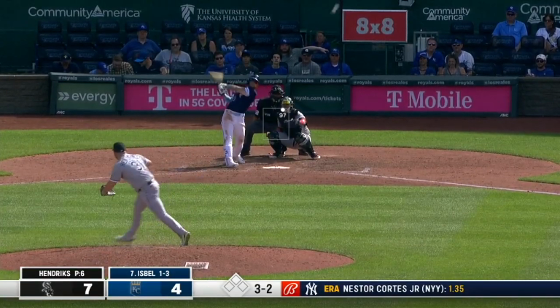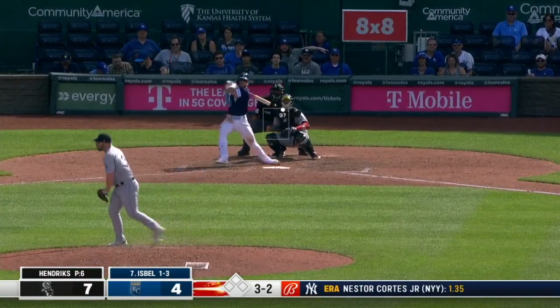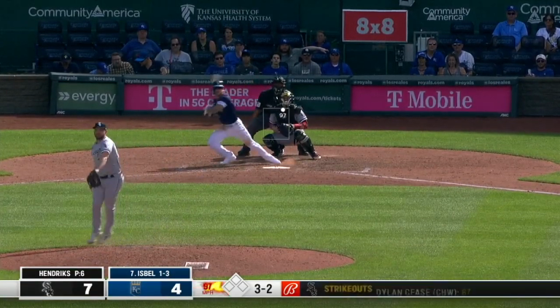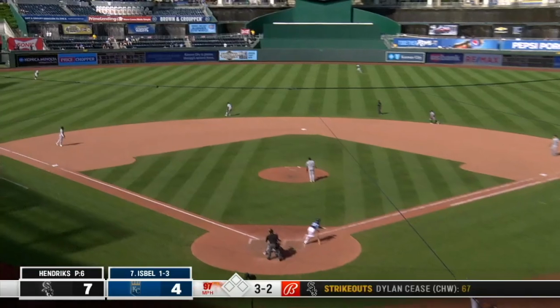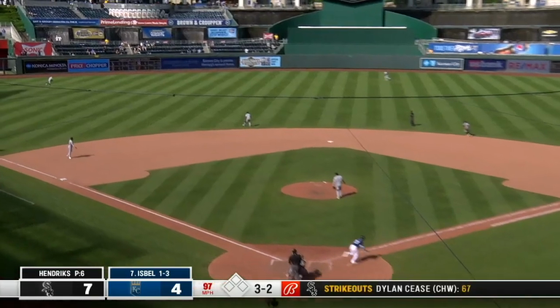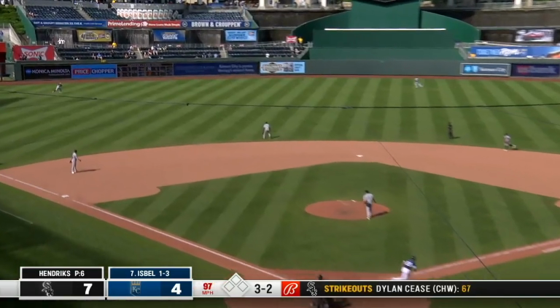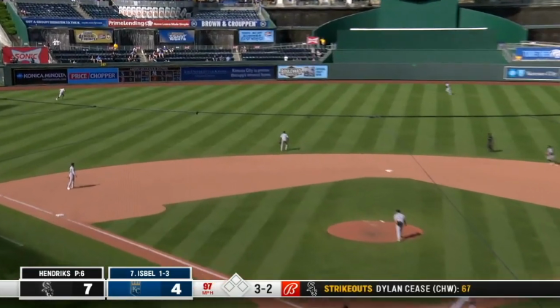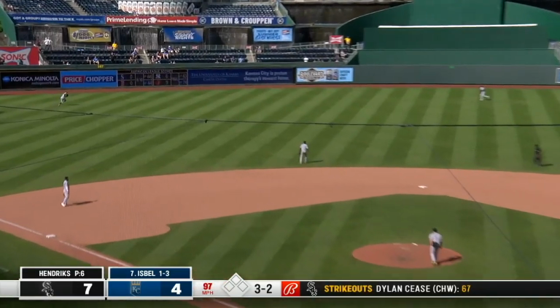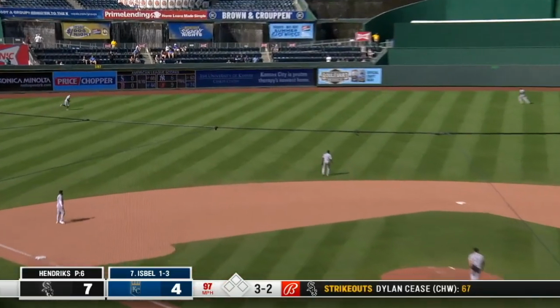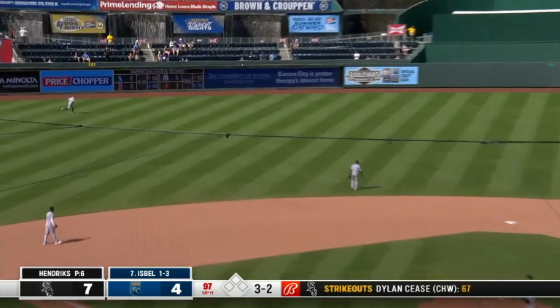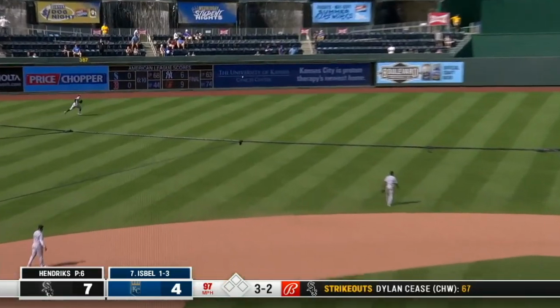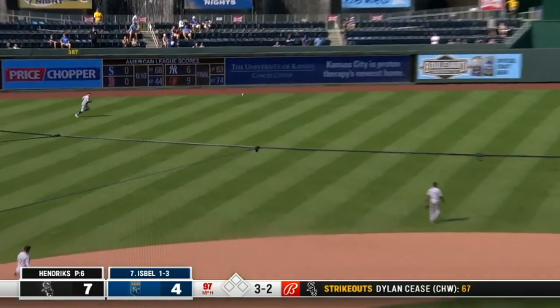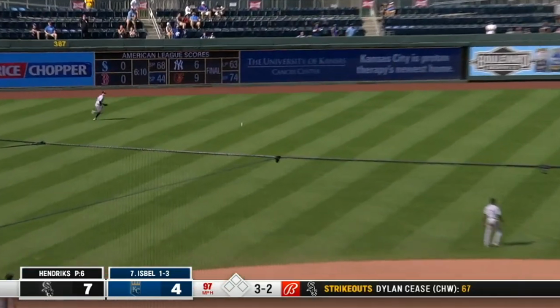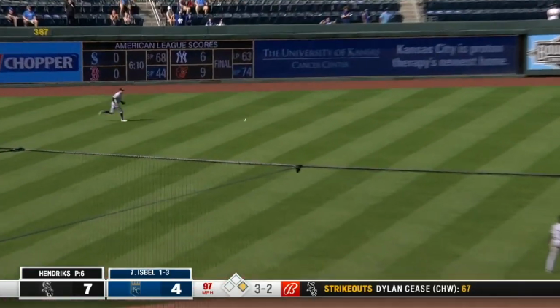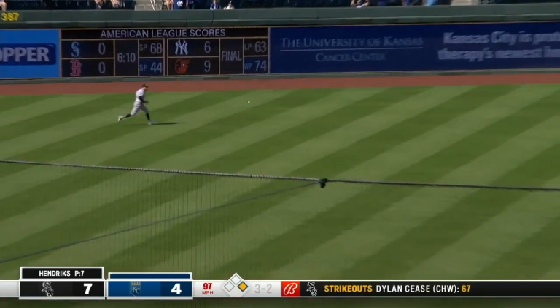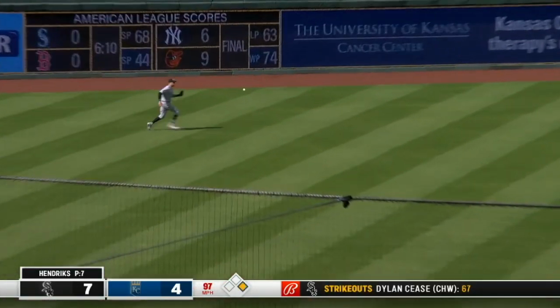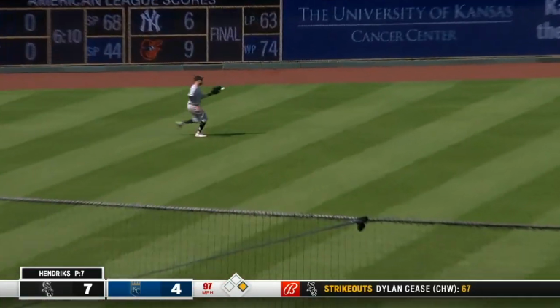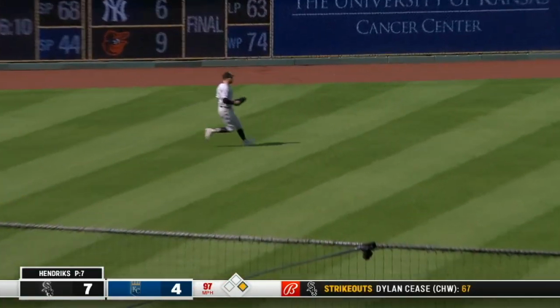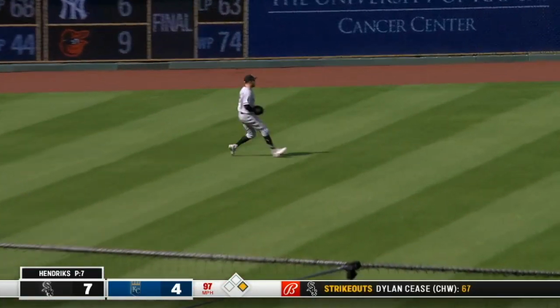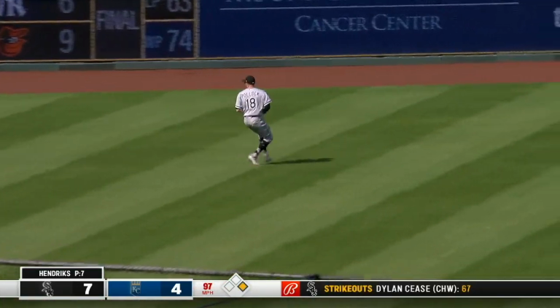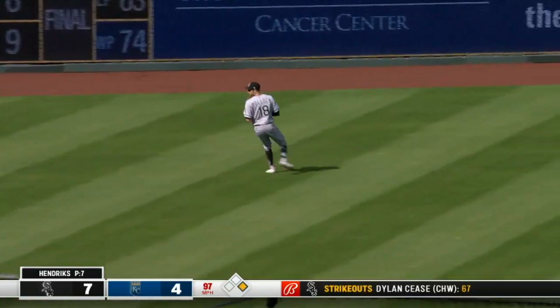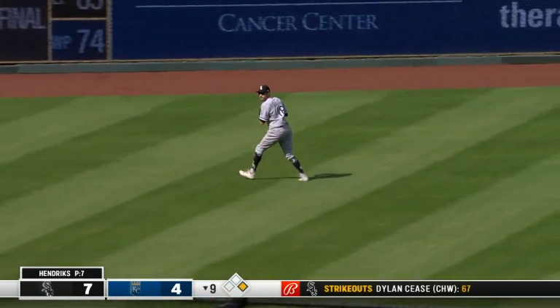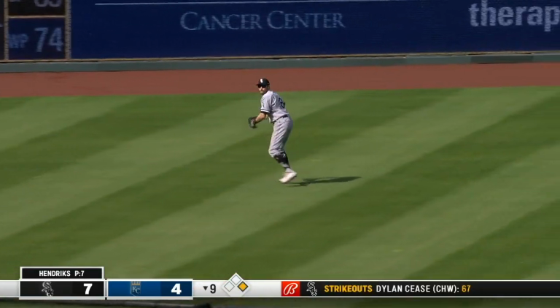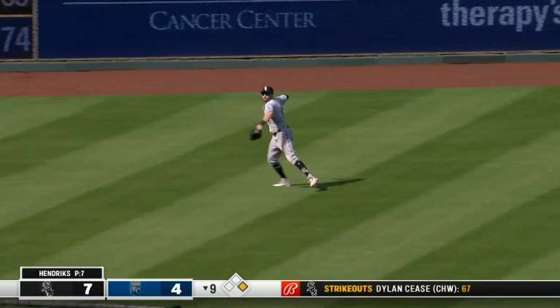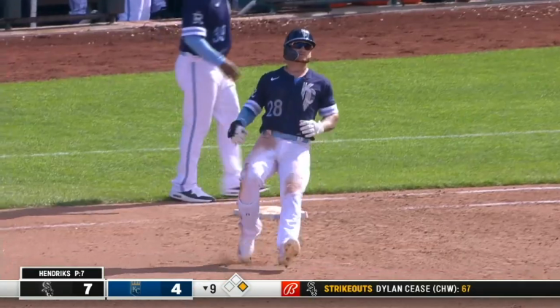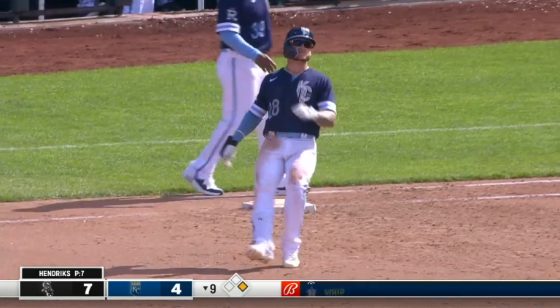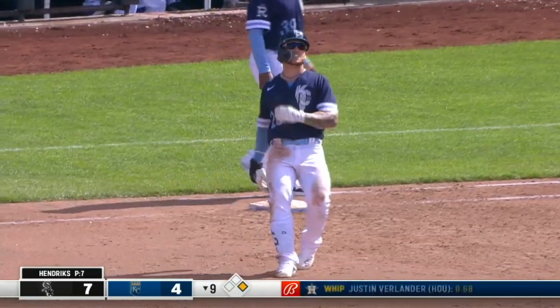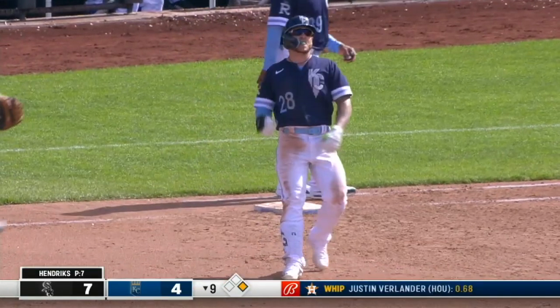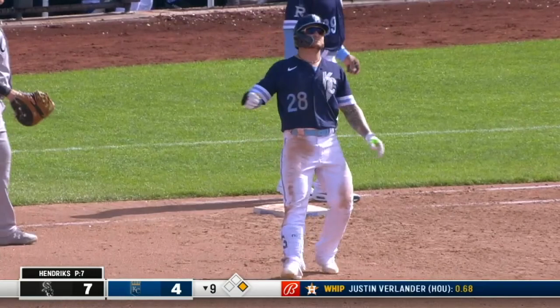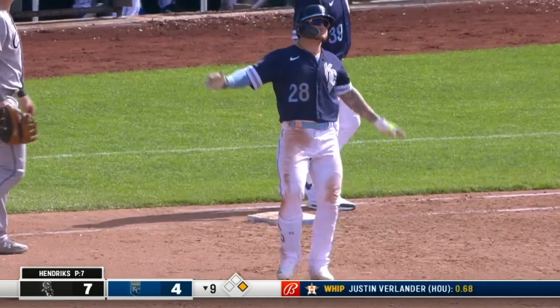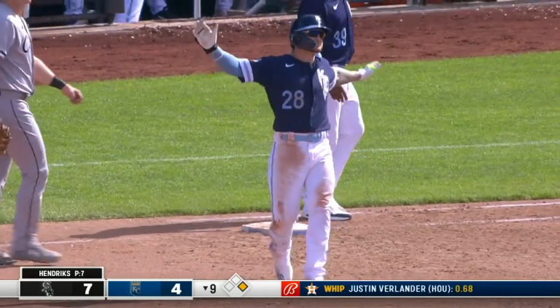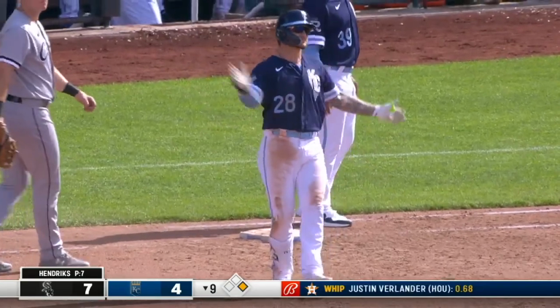Isbel hits a line drive into left center field and the Royals have their leadoff man on in the bottom of the ninth.